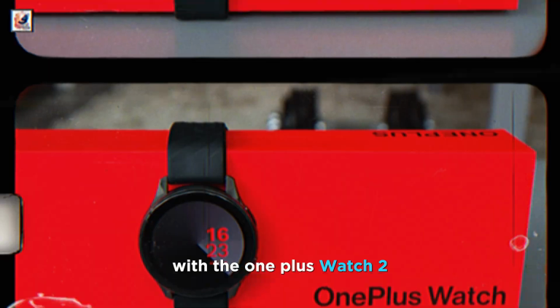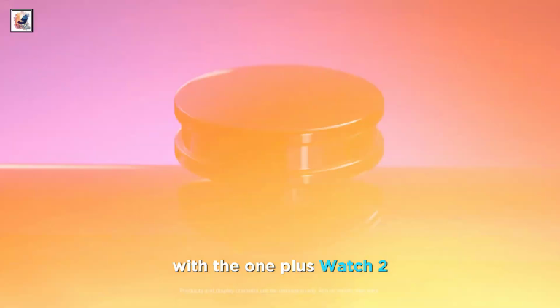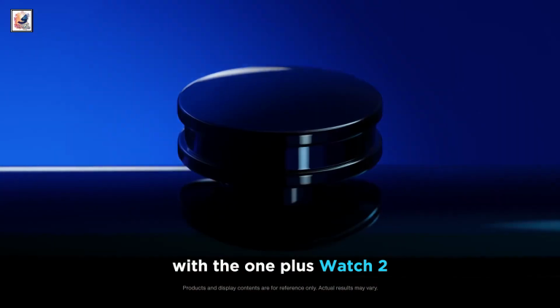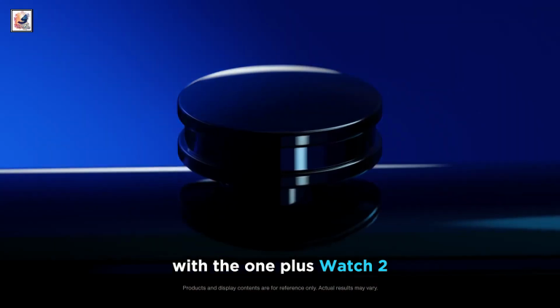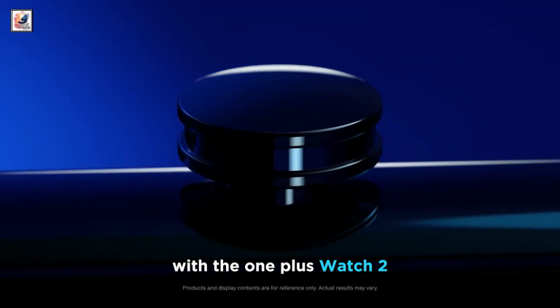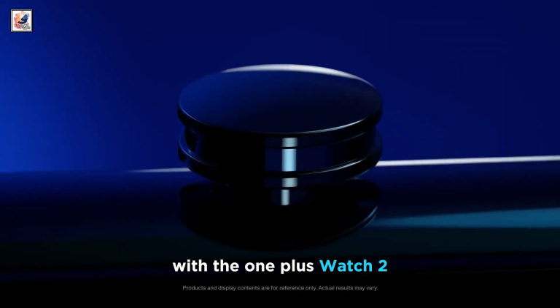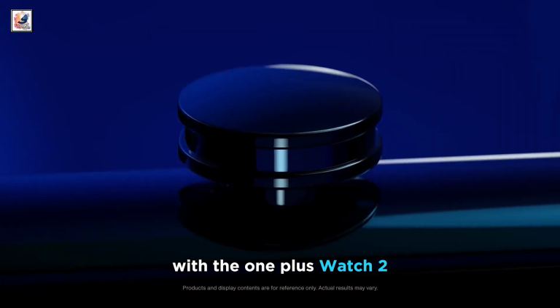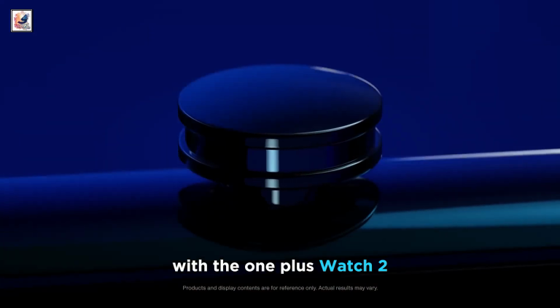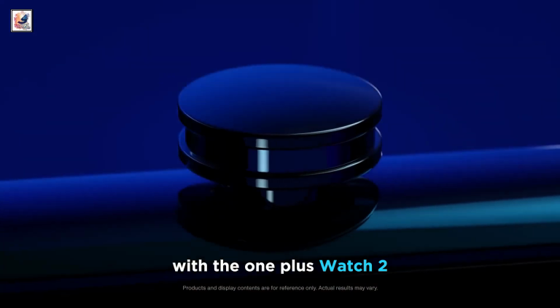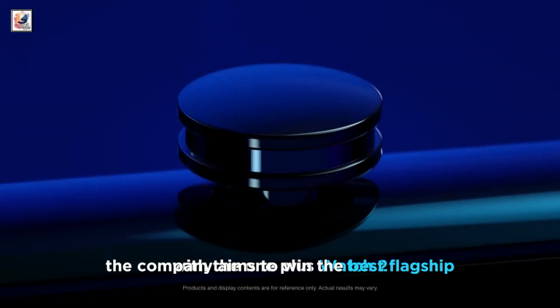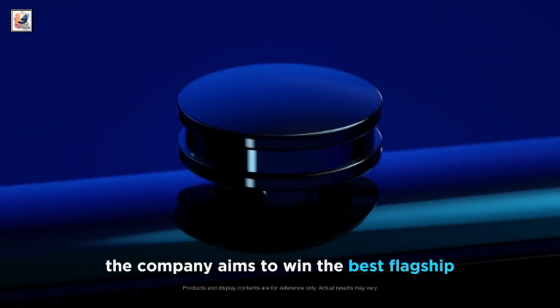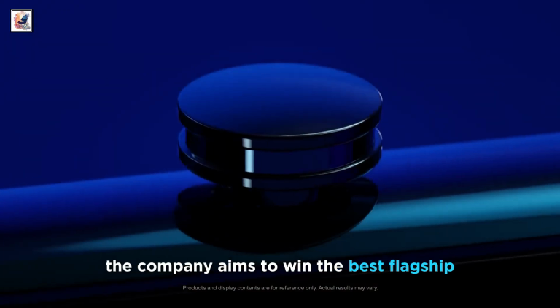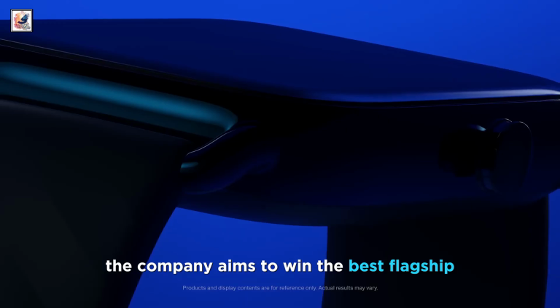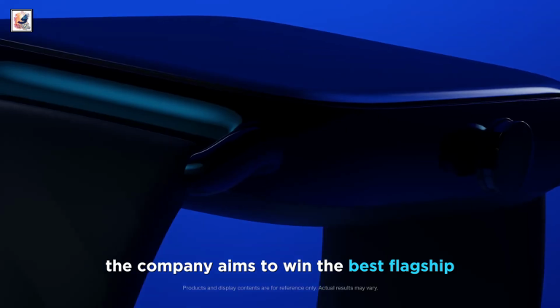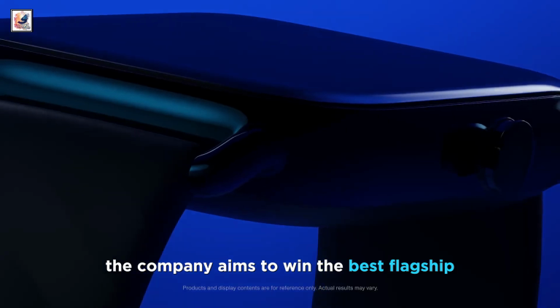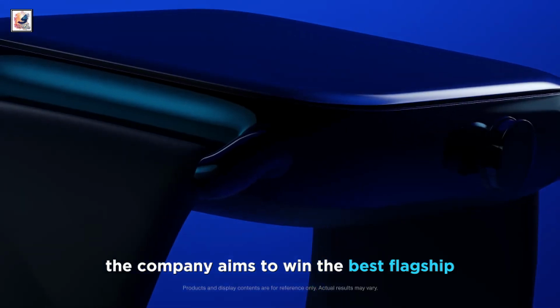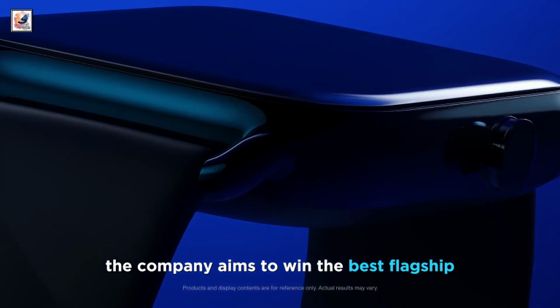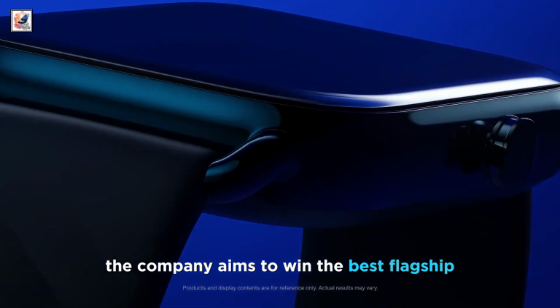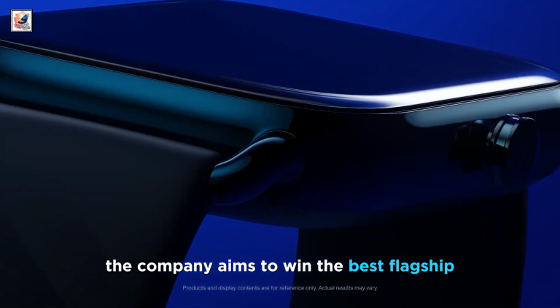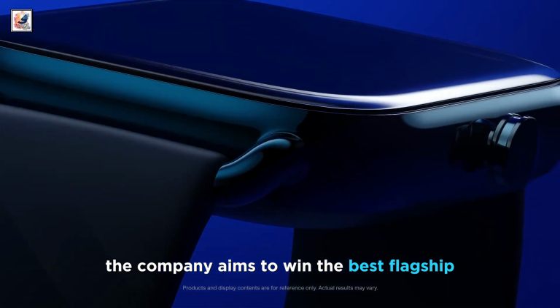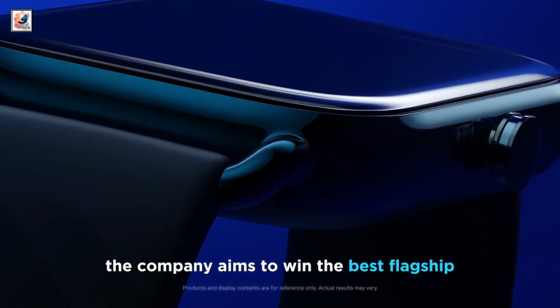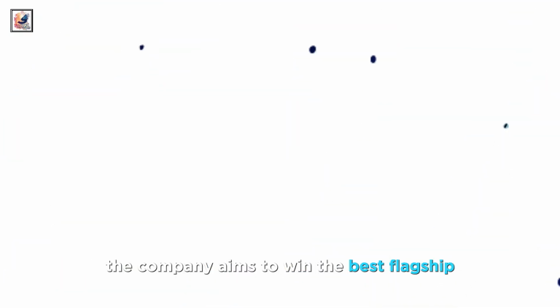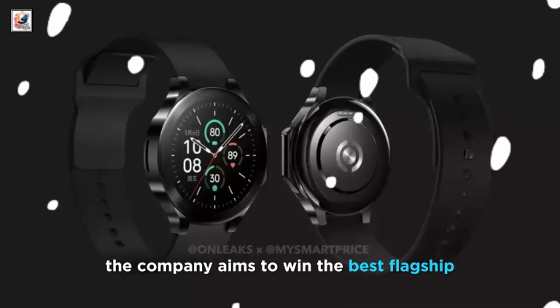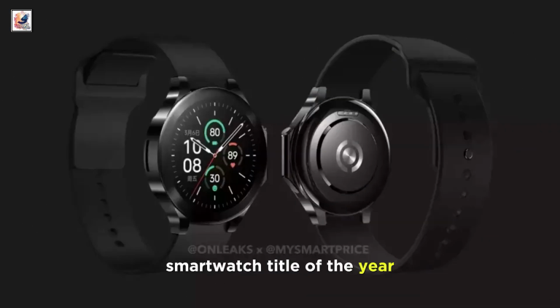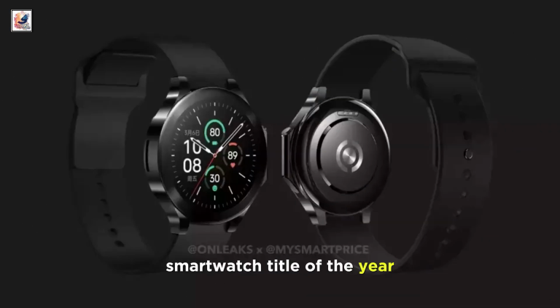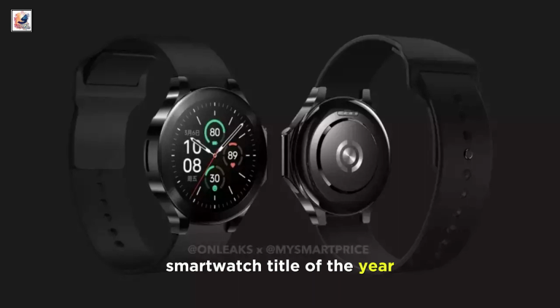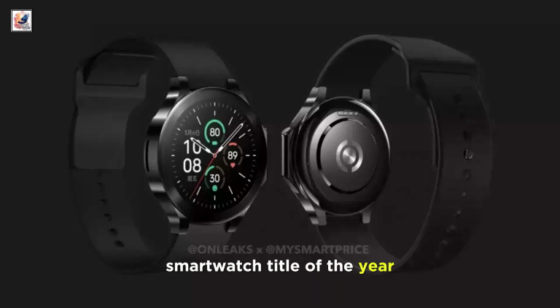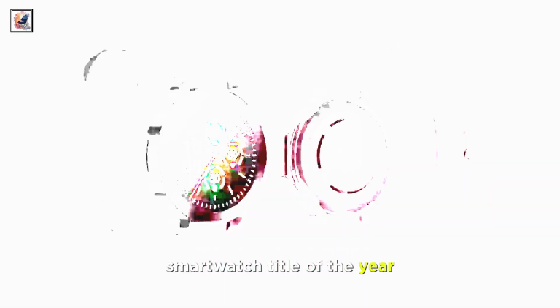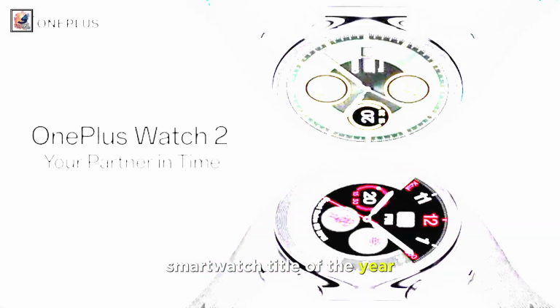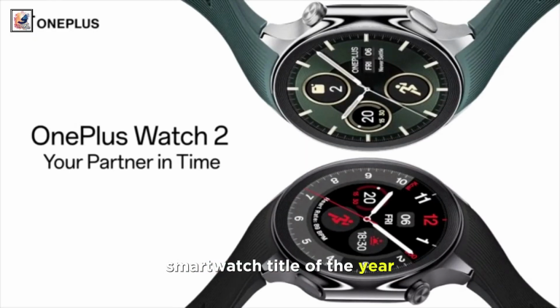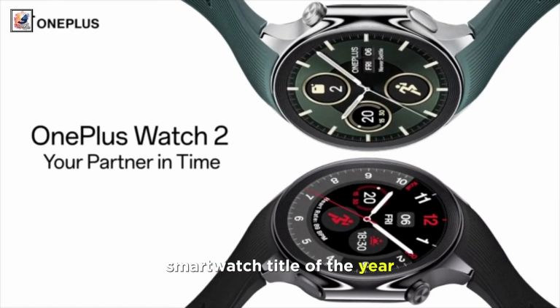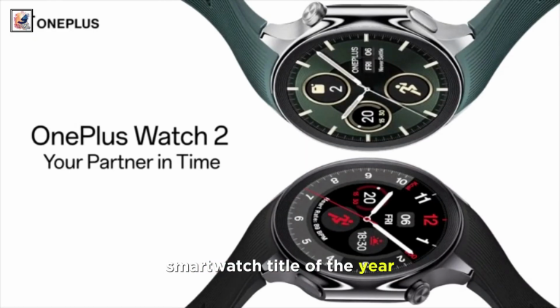With the OnePlus Watch 2, the company aims to win the best flagship smartwatch title of the year.